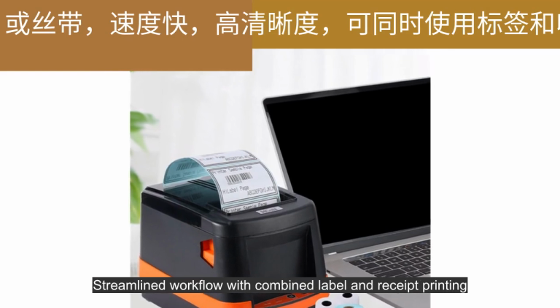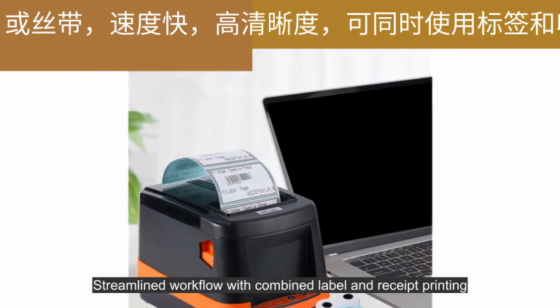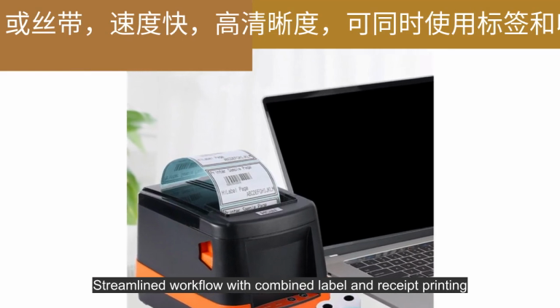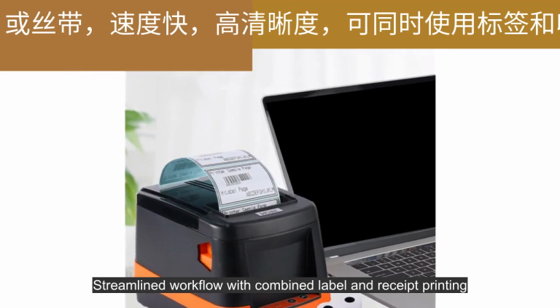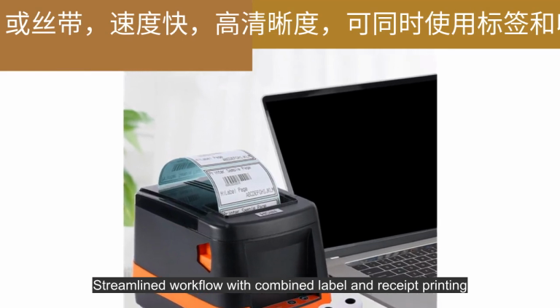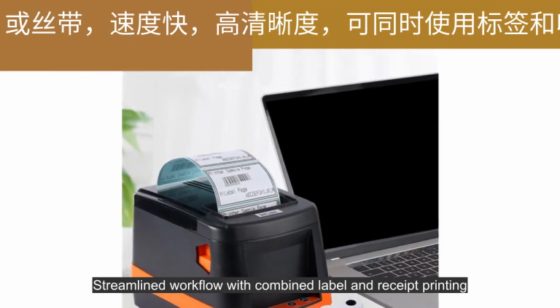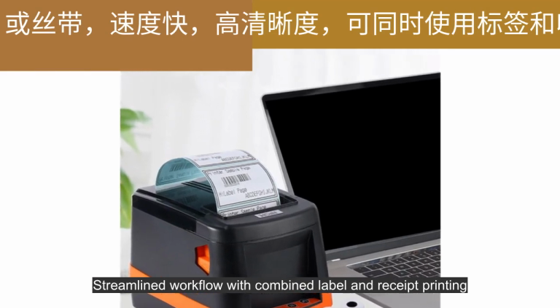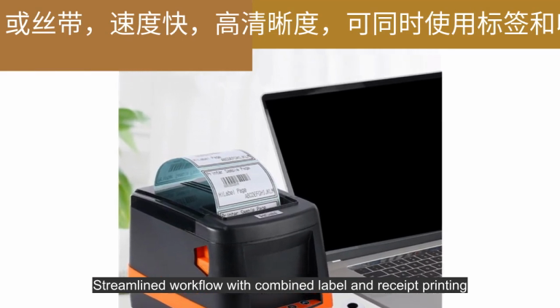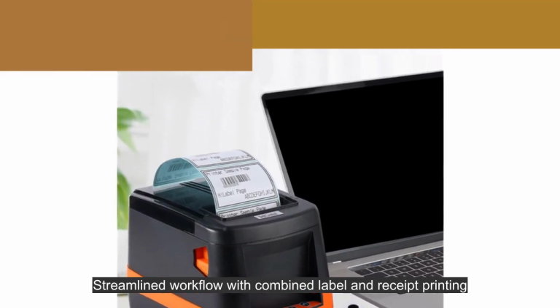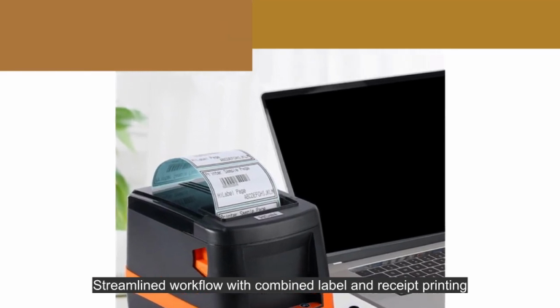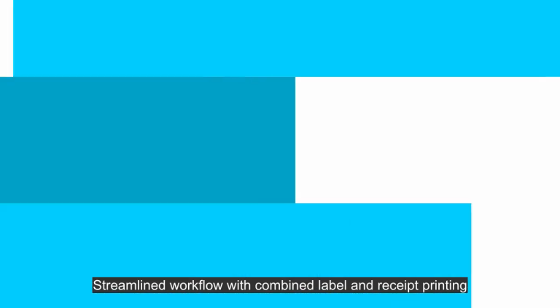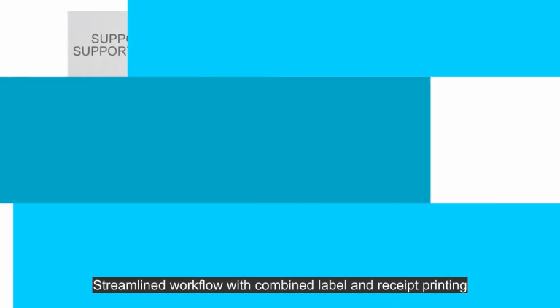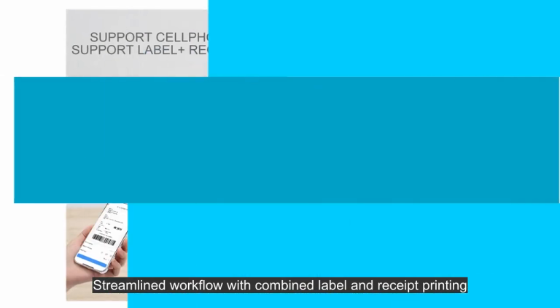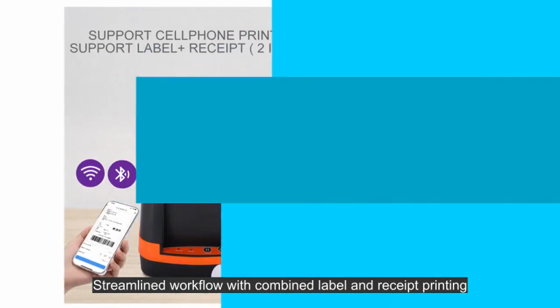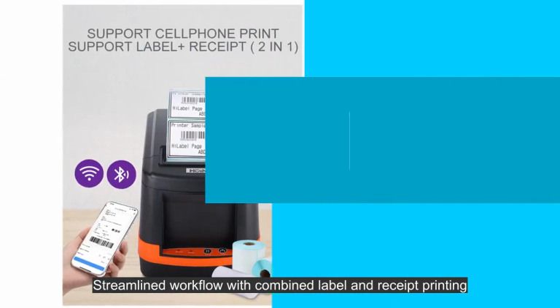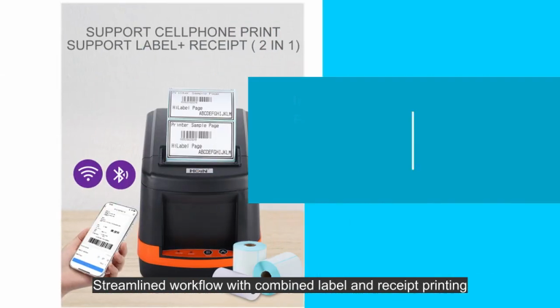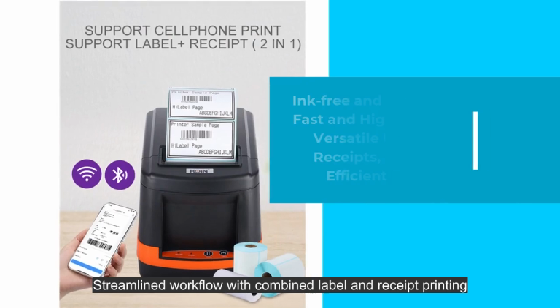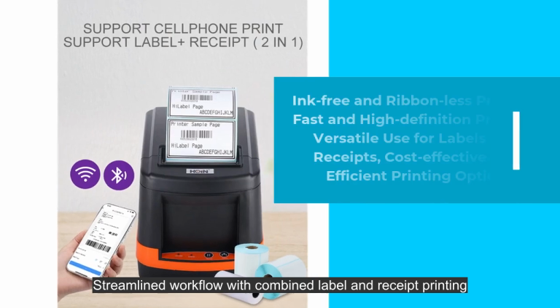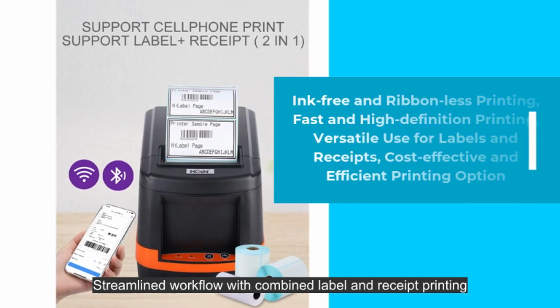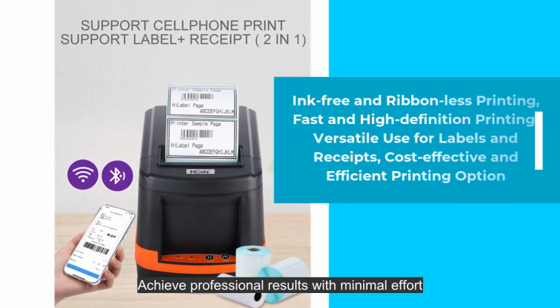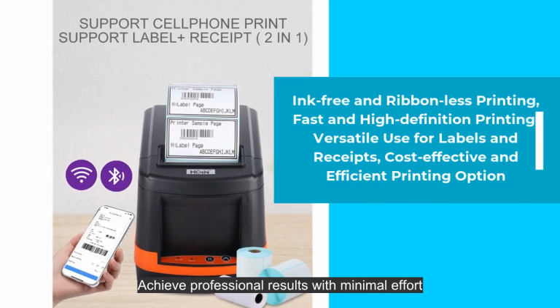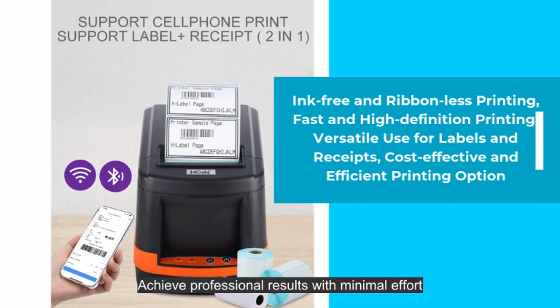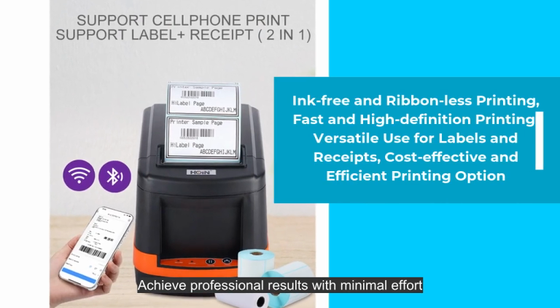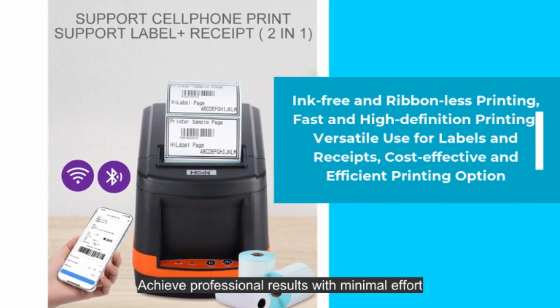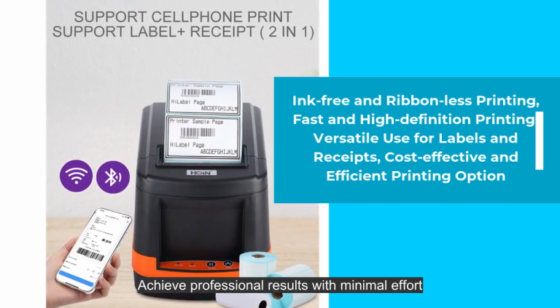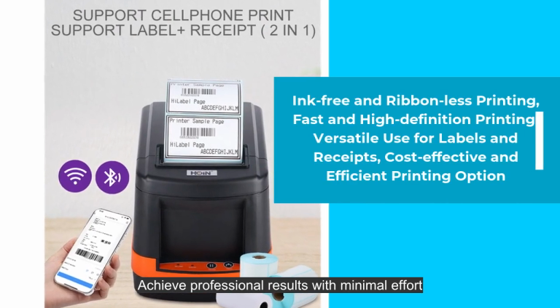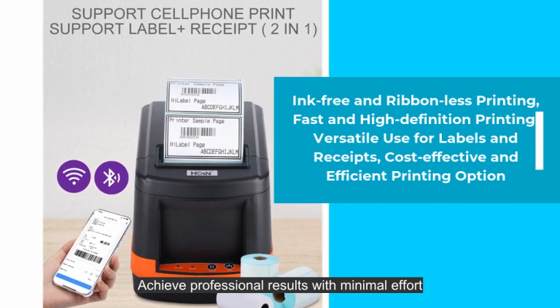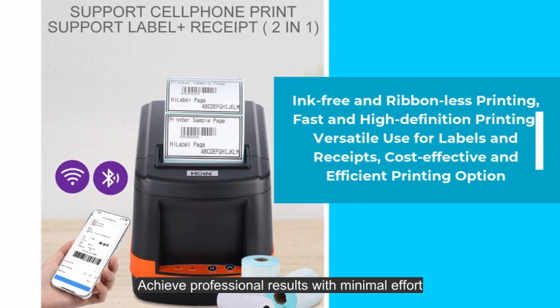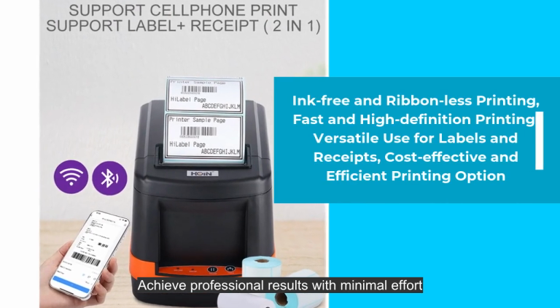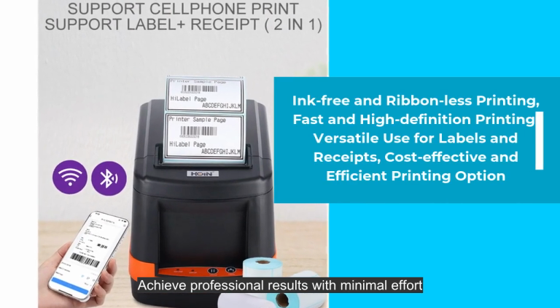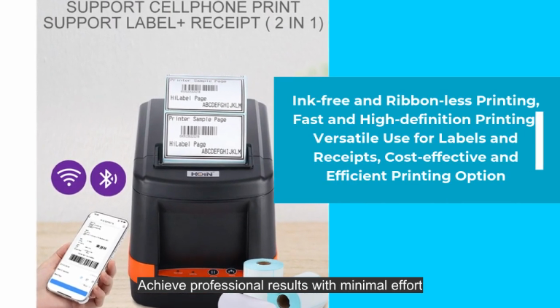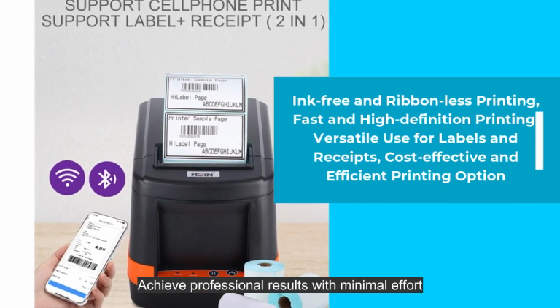Streamlined workflow with combined label and receipt printing. Achieve professional results with minimal effort.